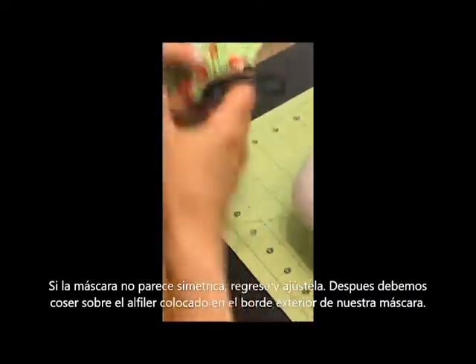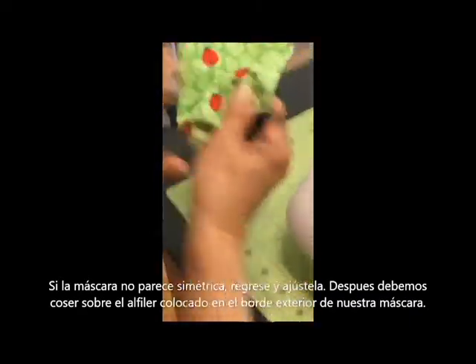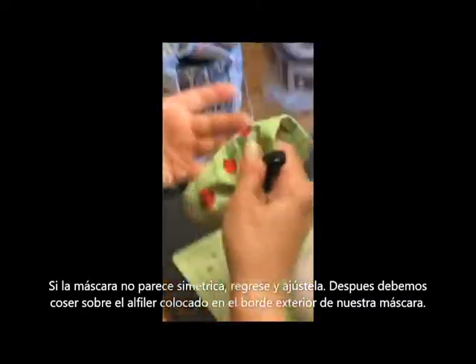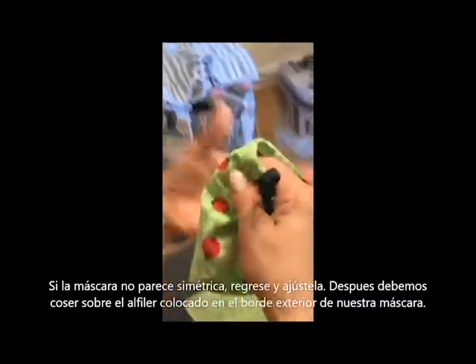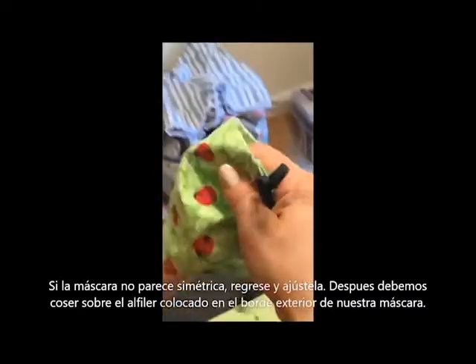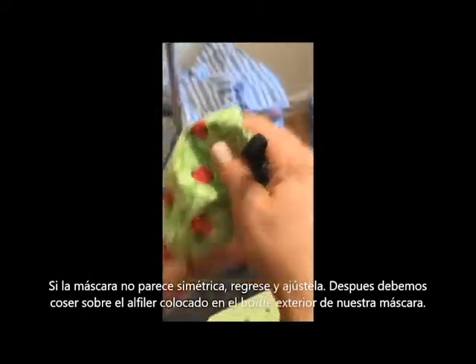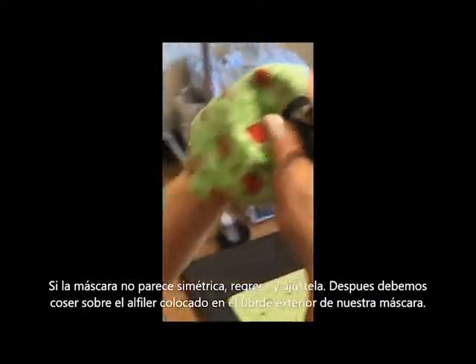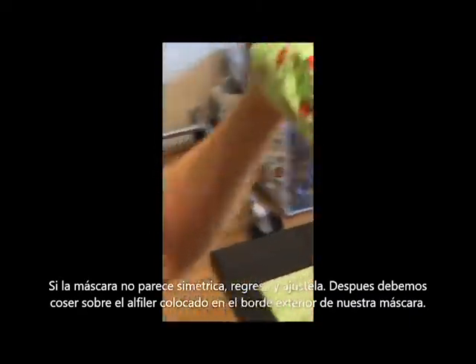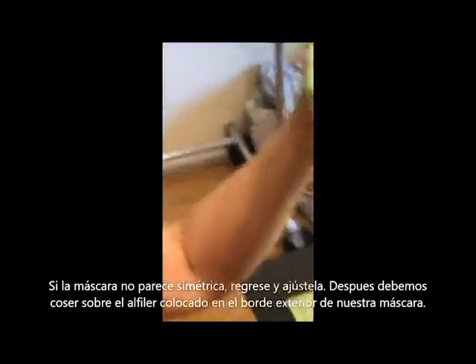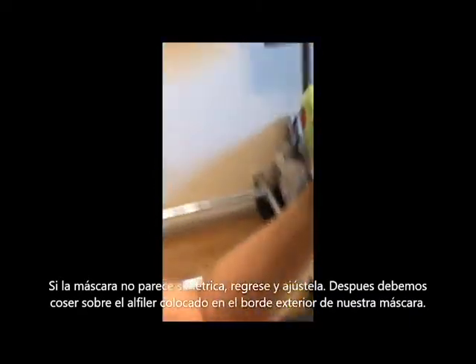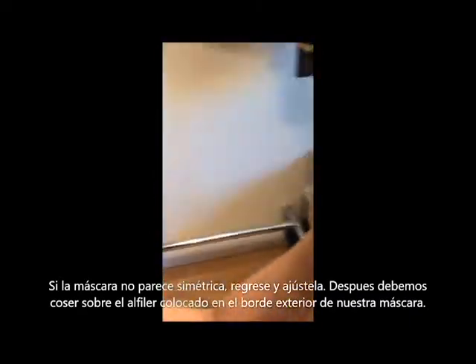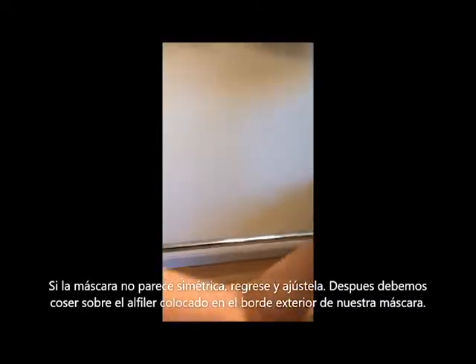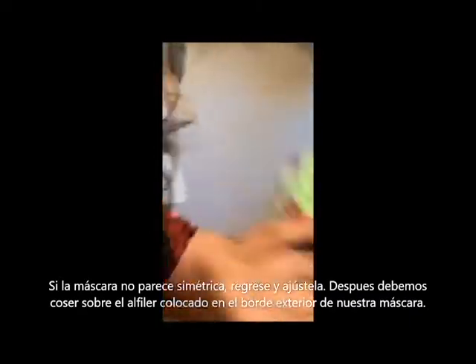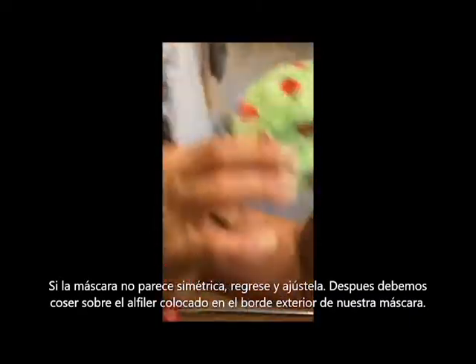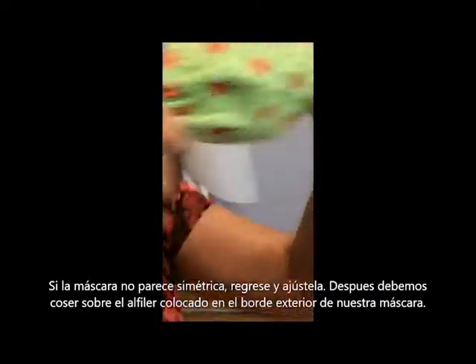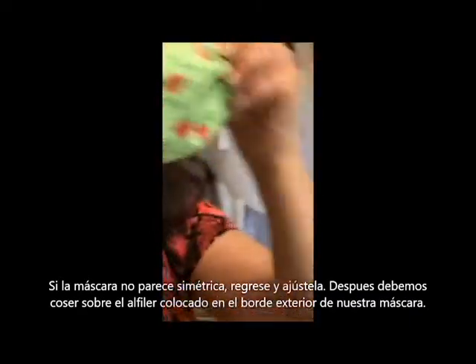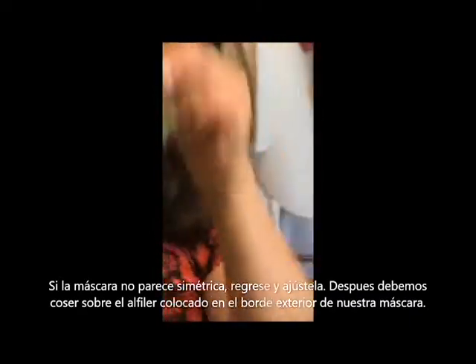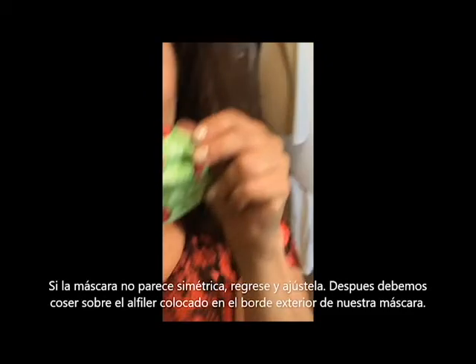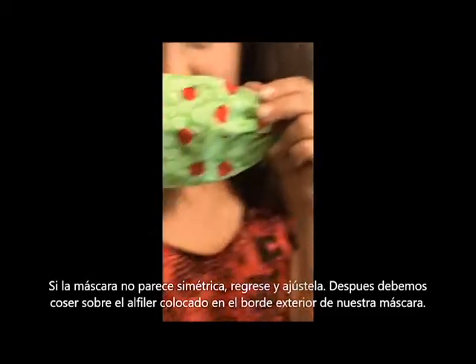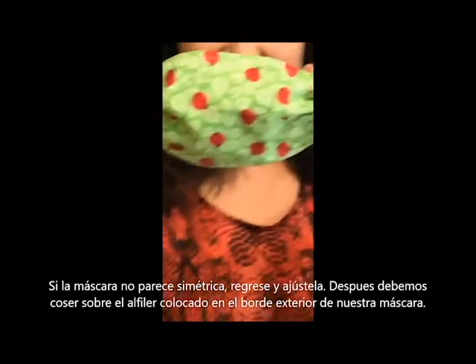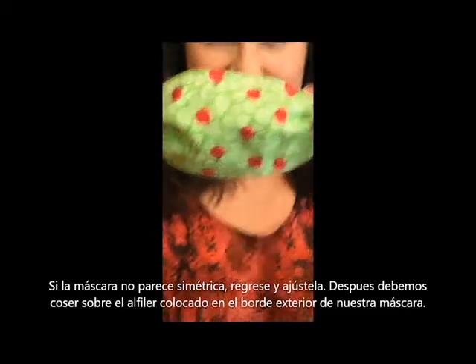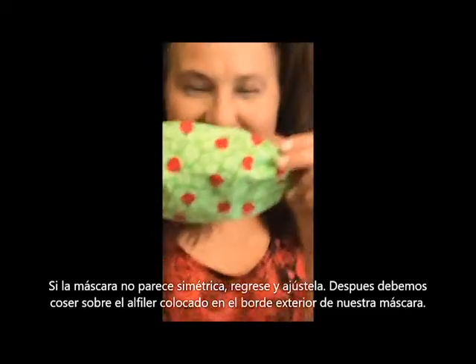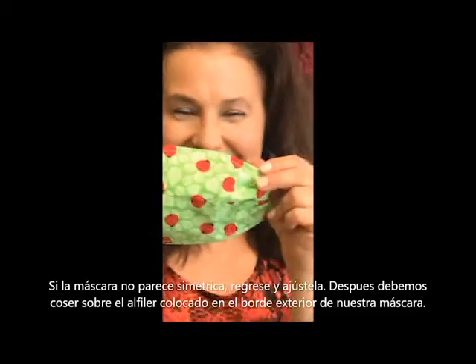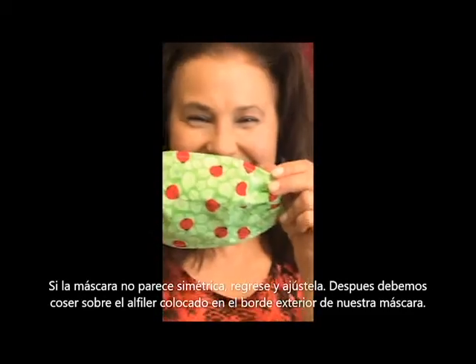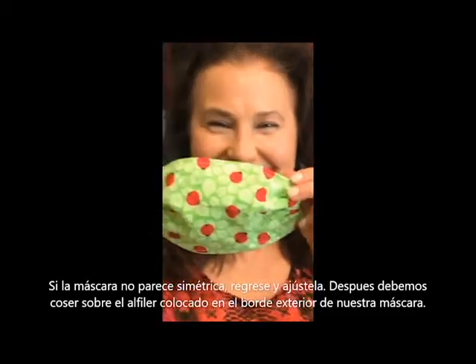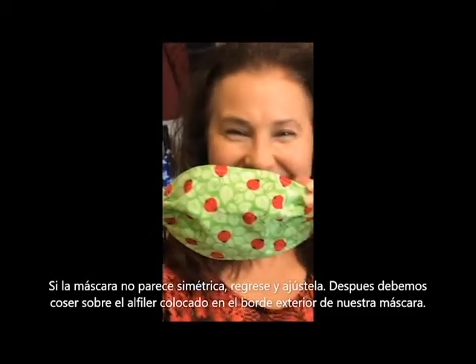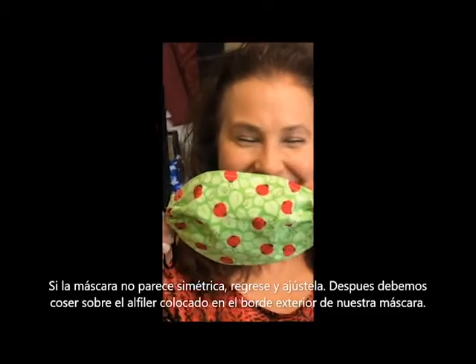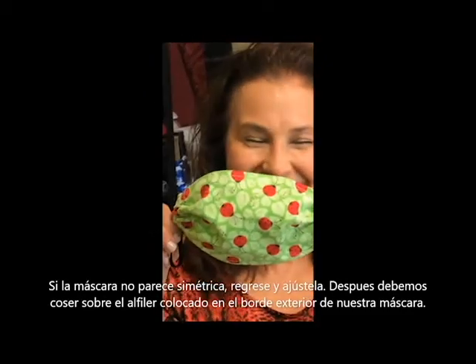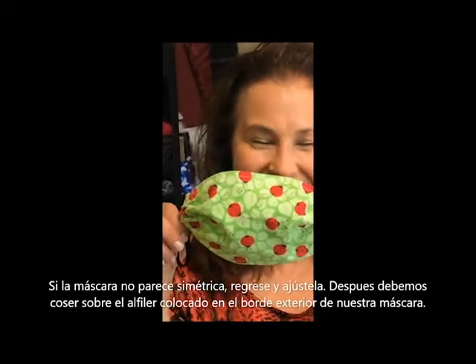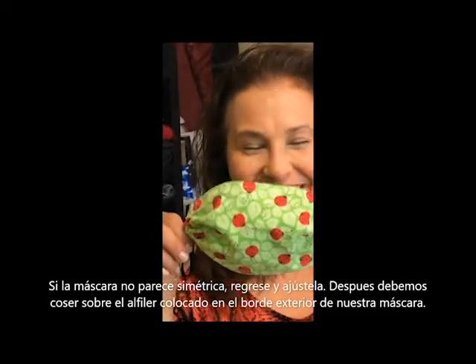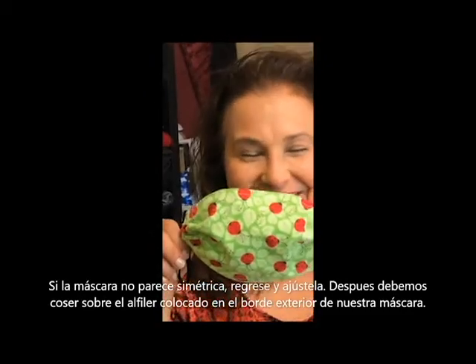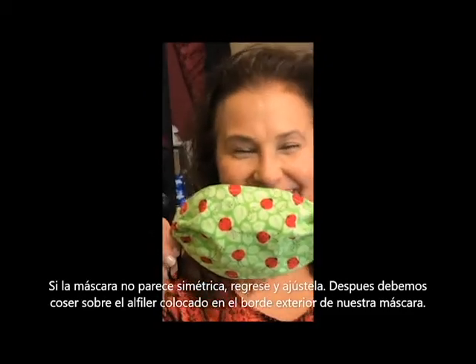Ta-da! We have our new face masks. Best of luck!